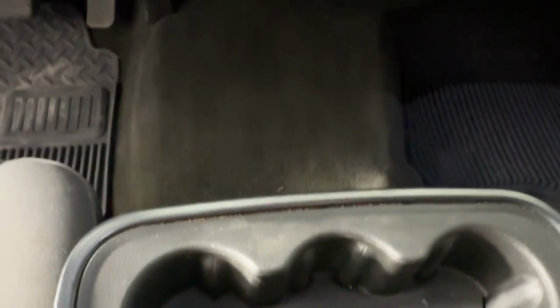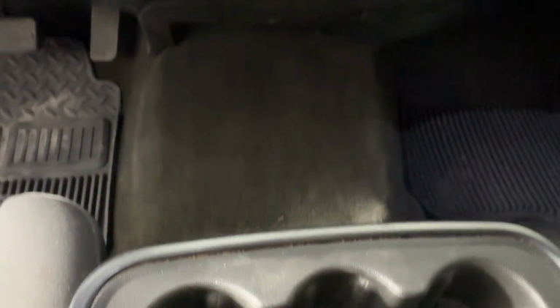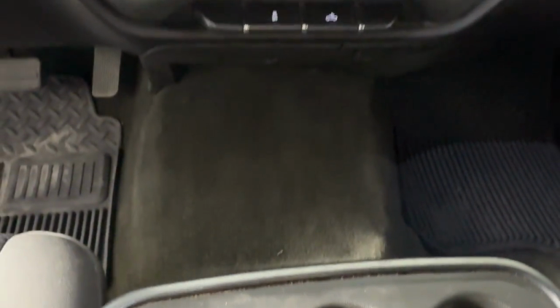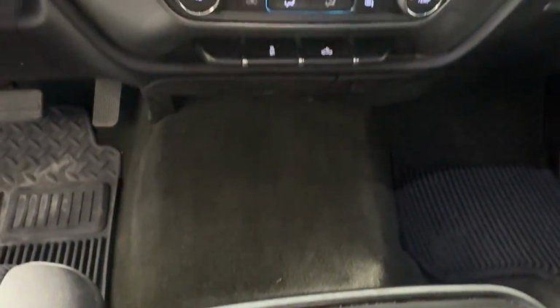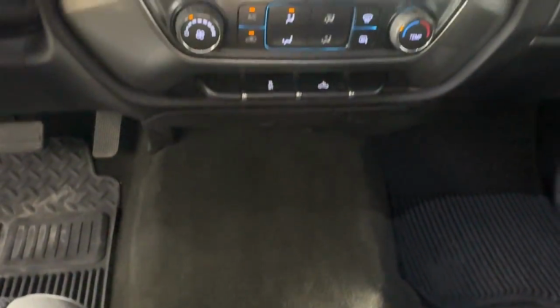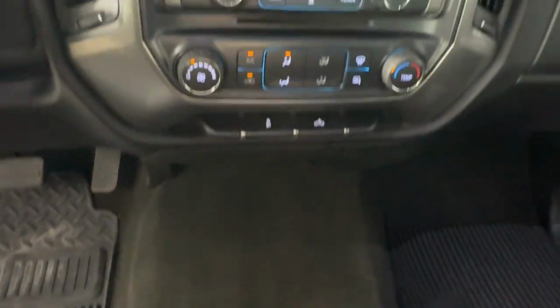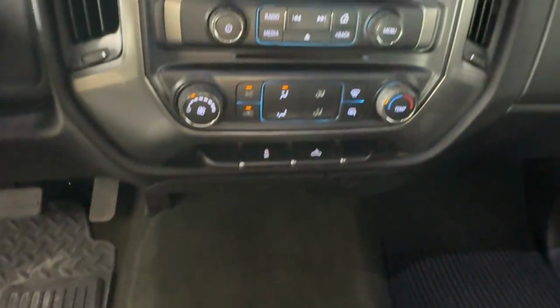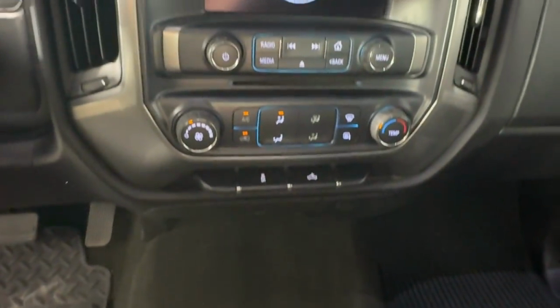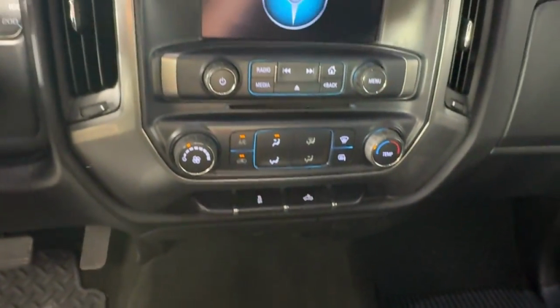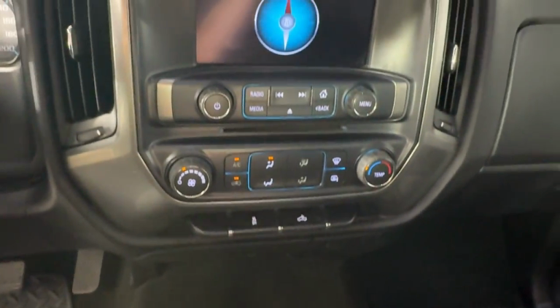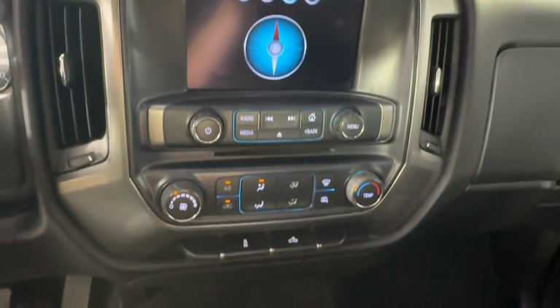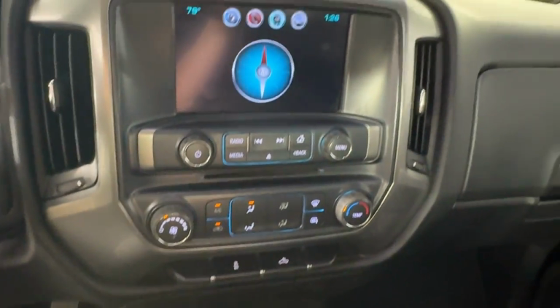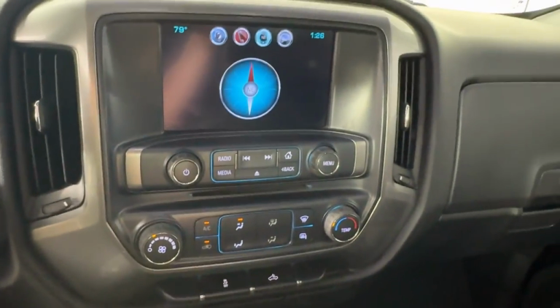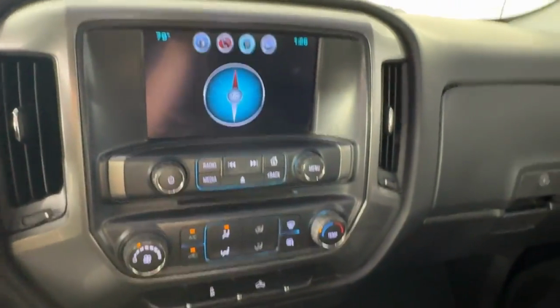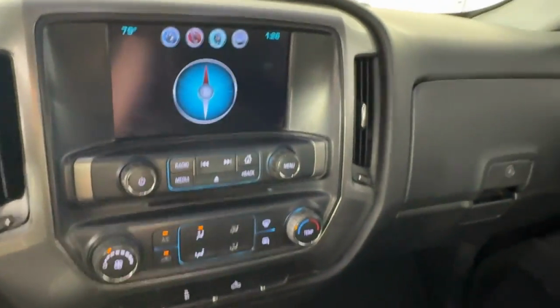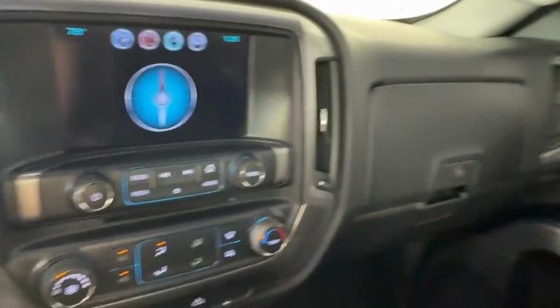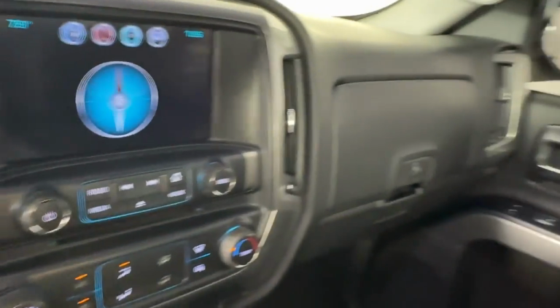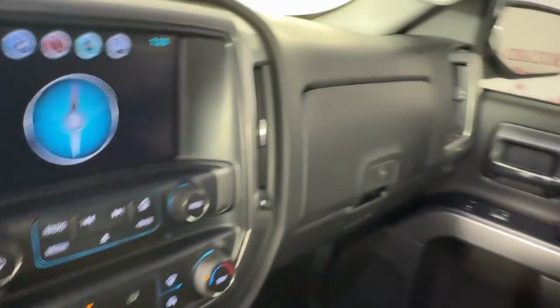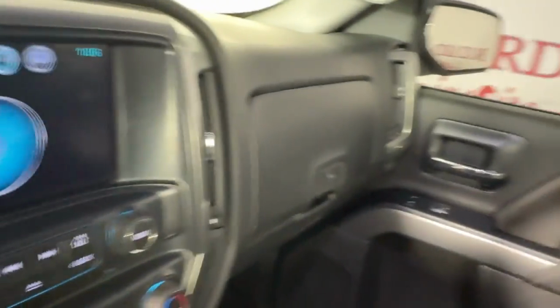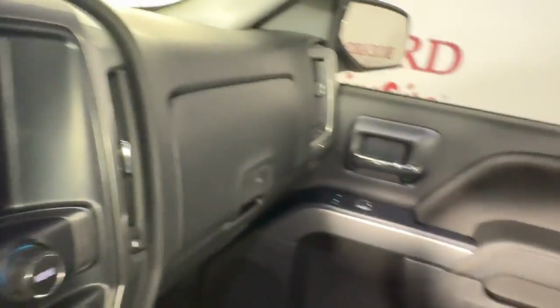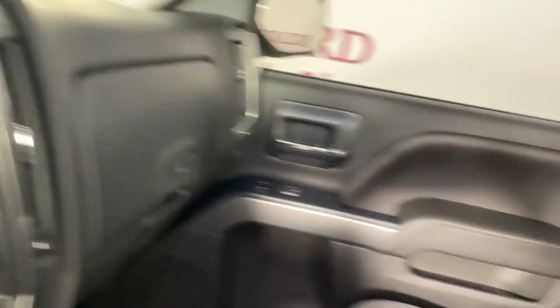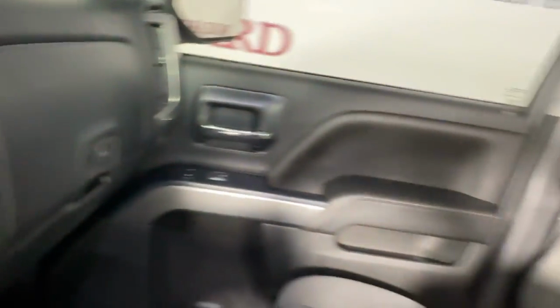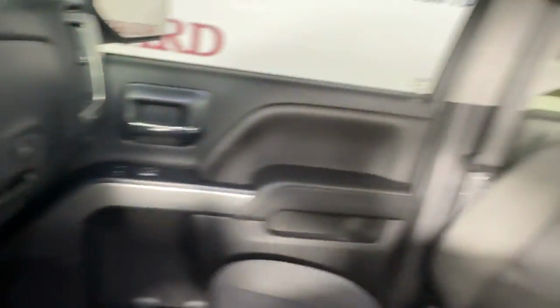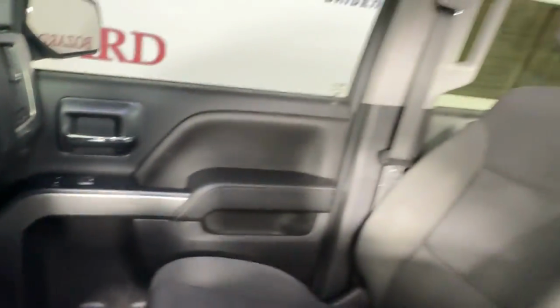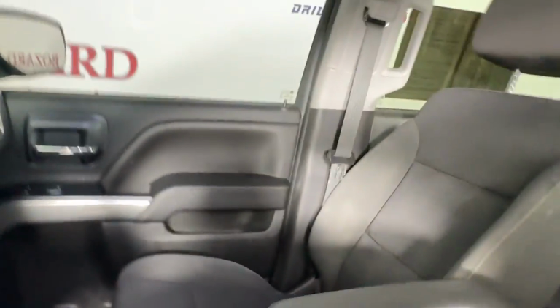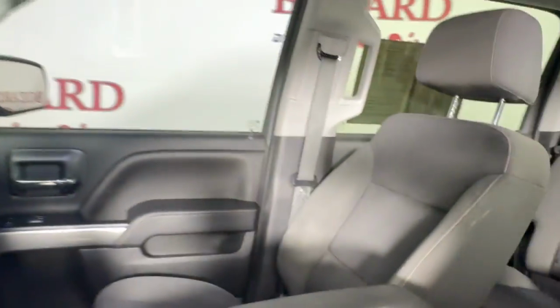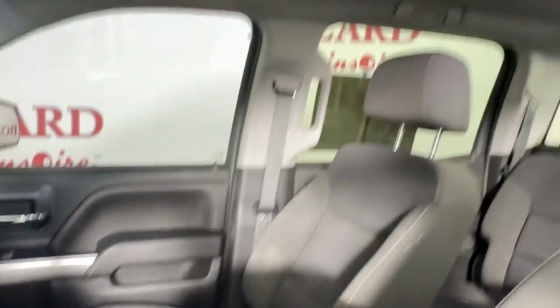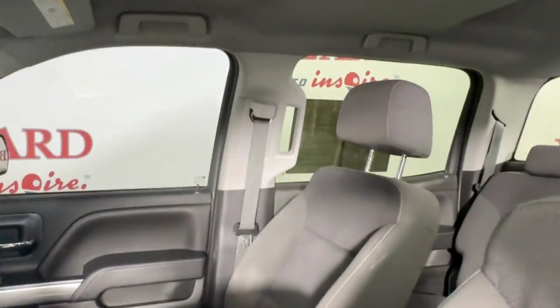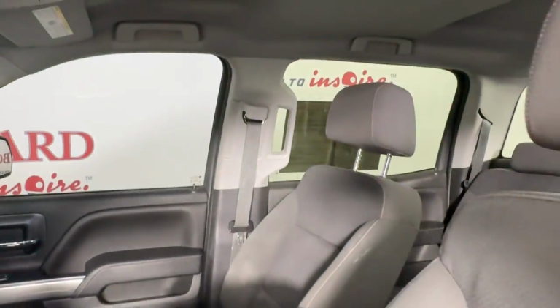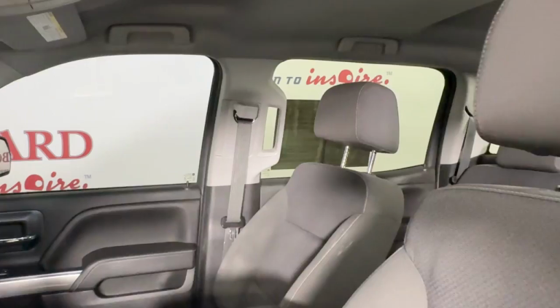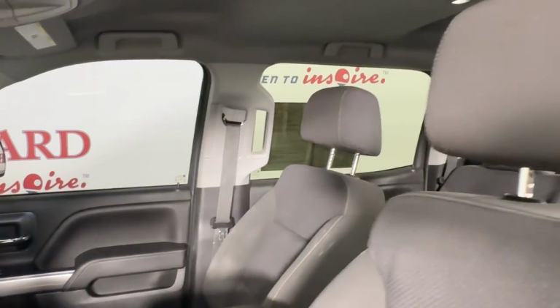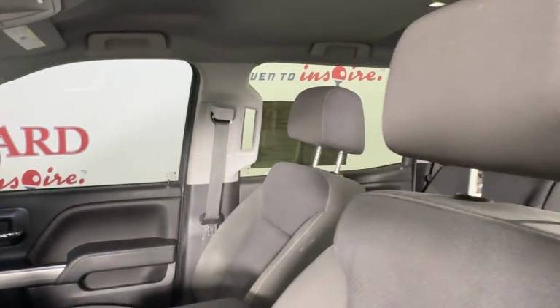Aluminum wheels, alarm, leather-wrapped steering wheel, and electronic stability control.